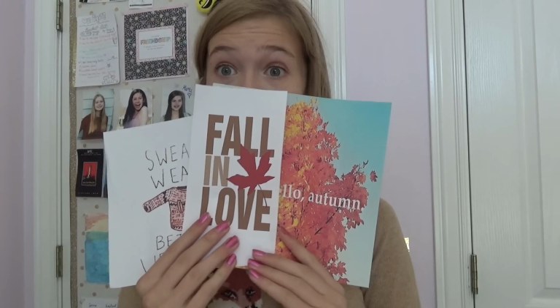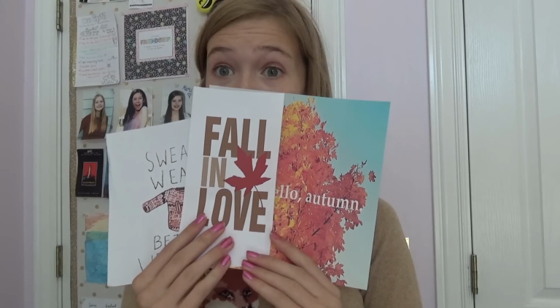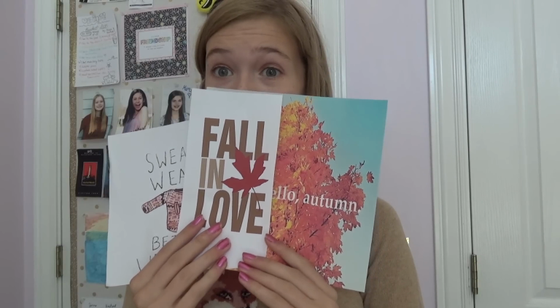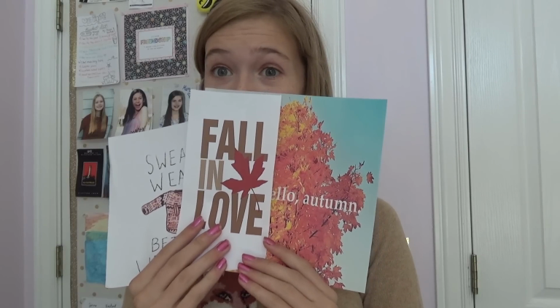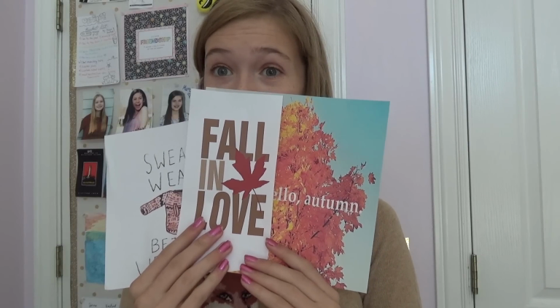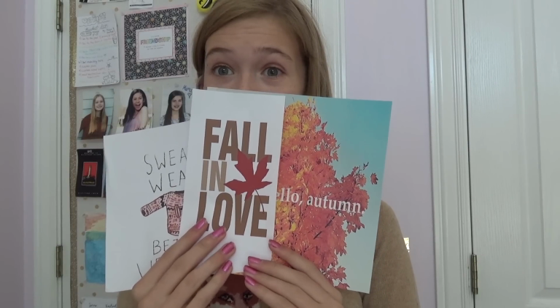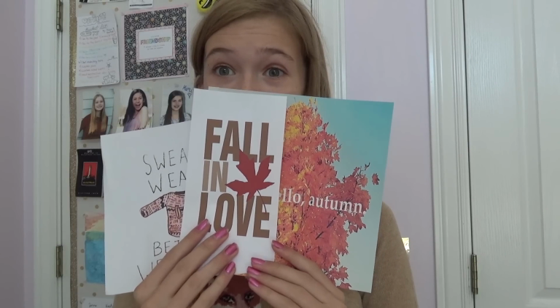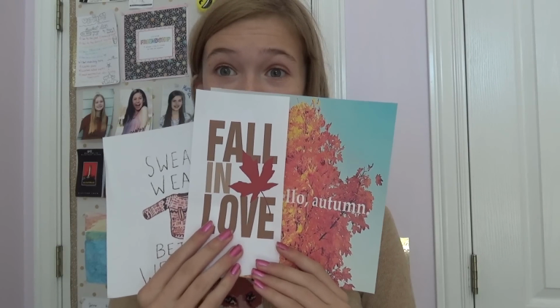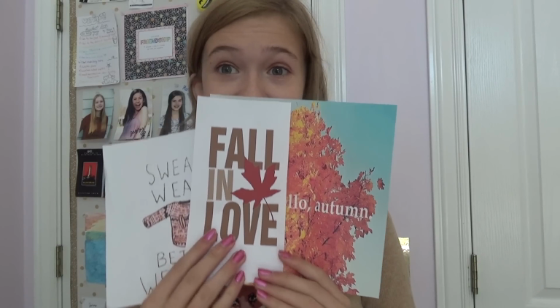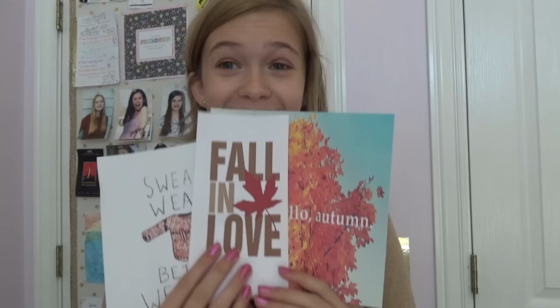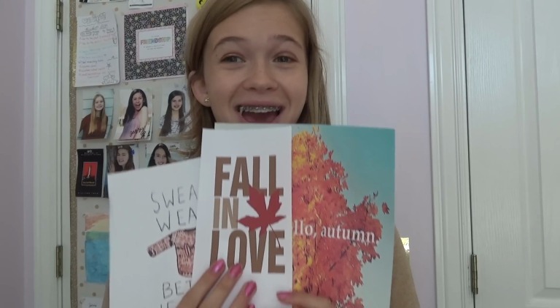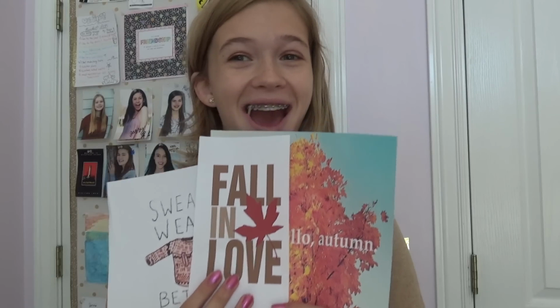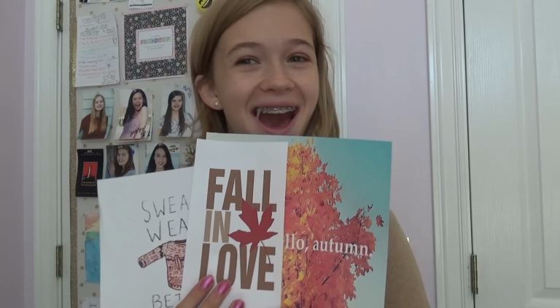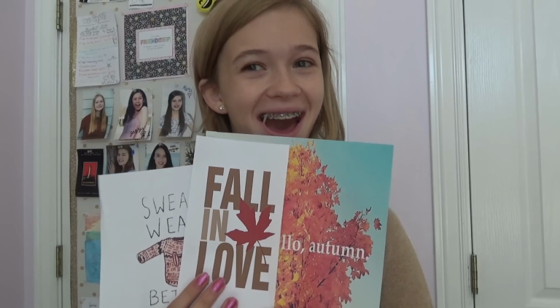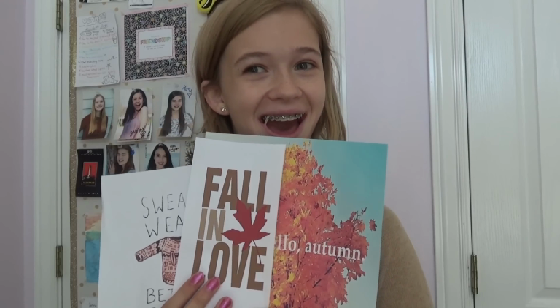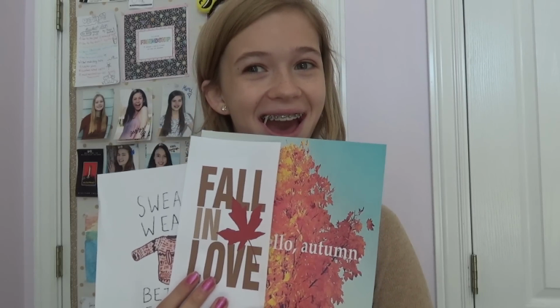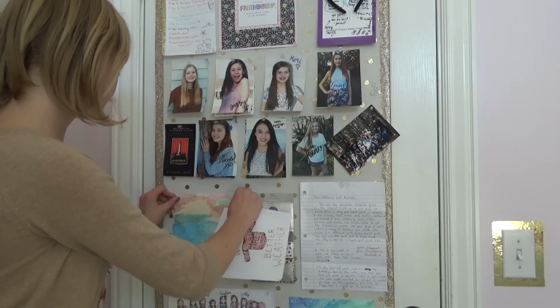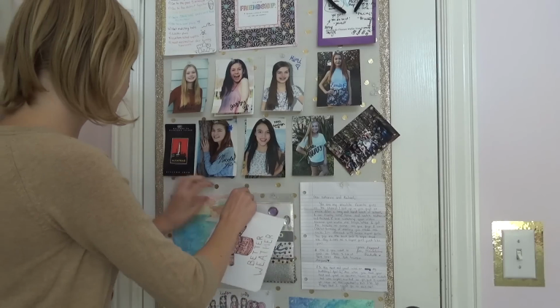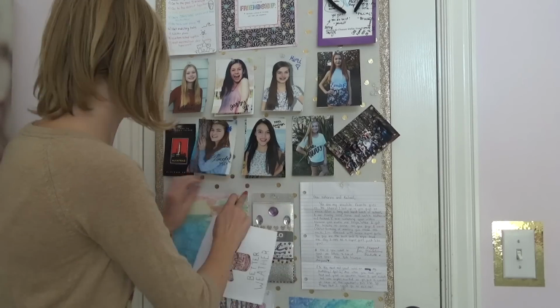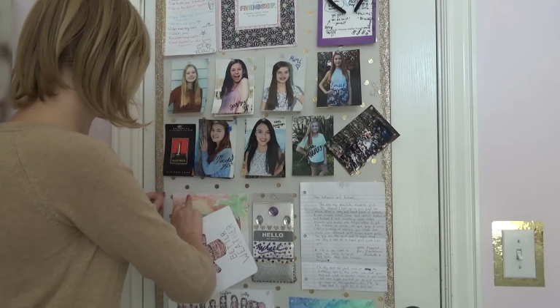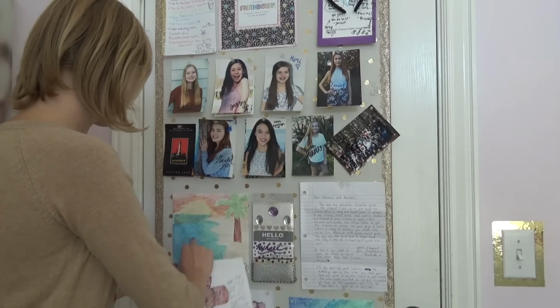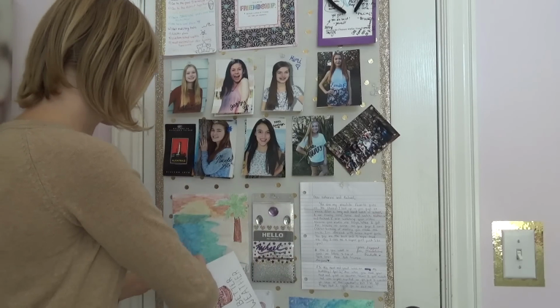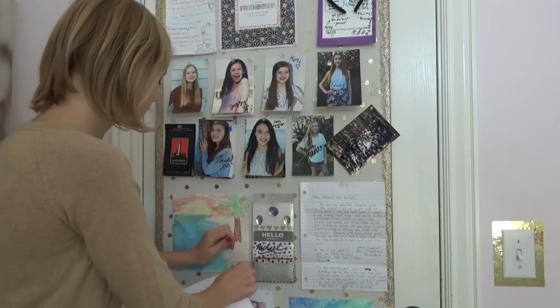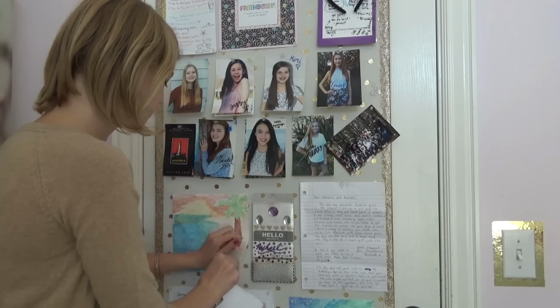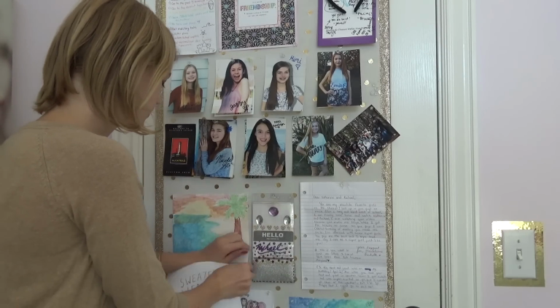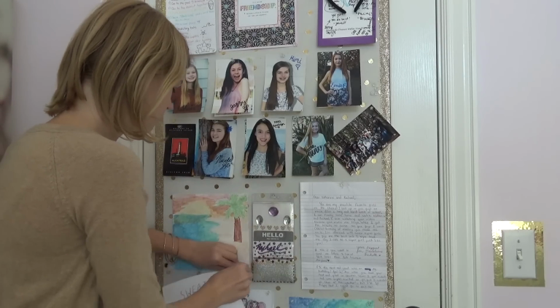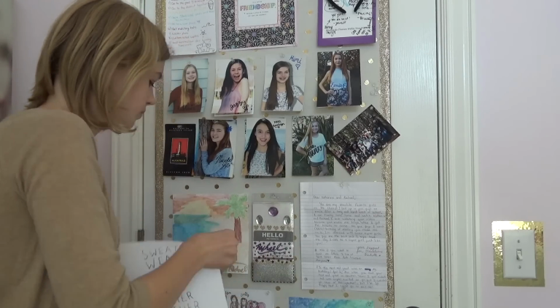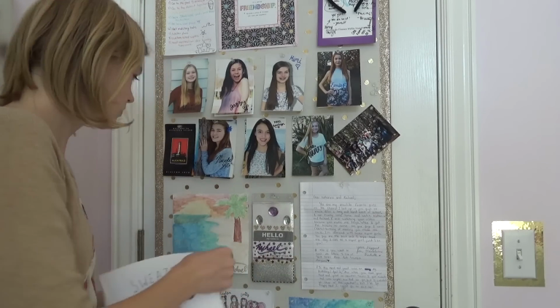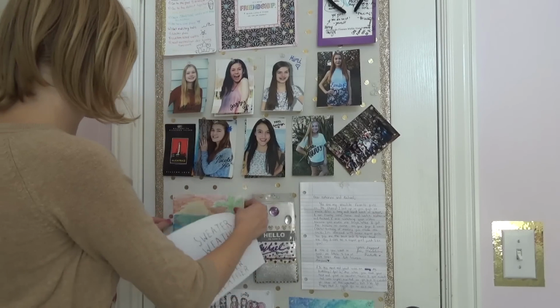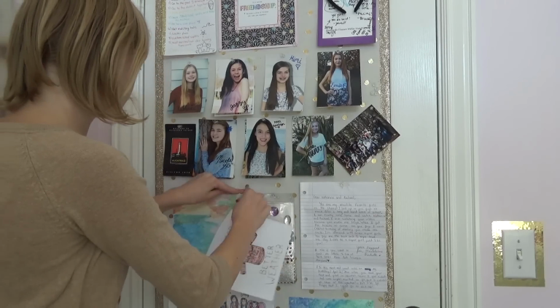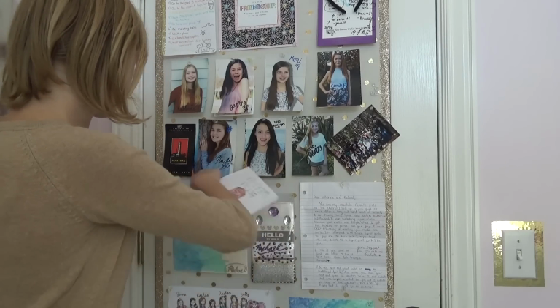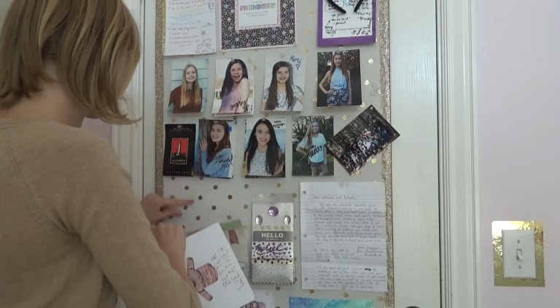One of the simple things to do when you're changing your room from summer to fall is changing all of the summer pictures.